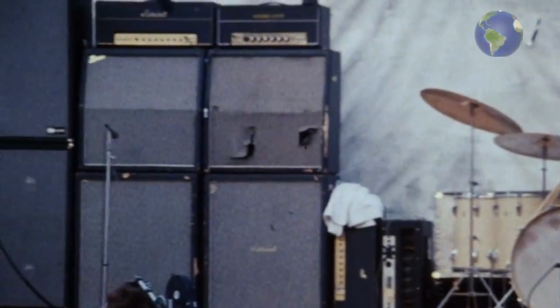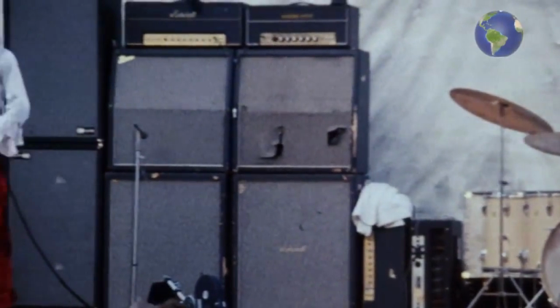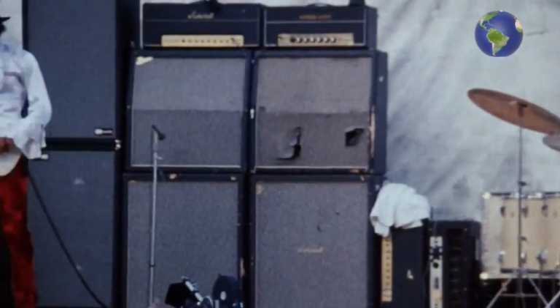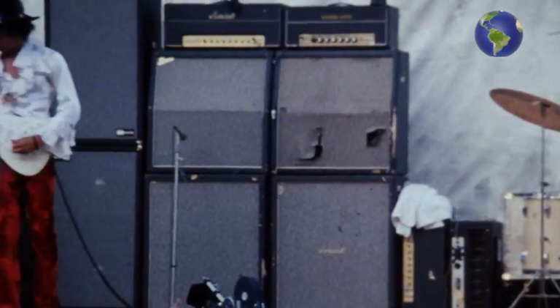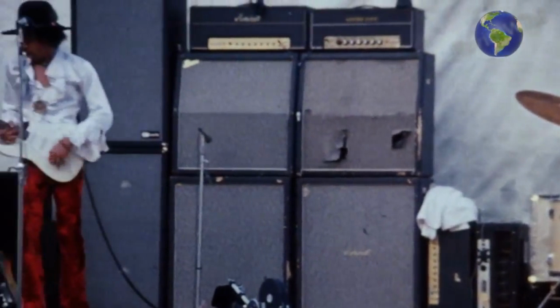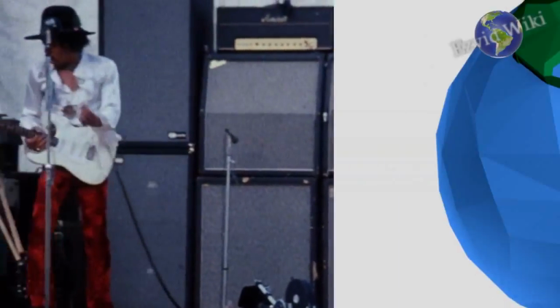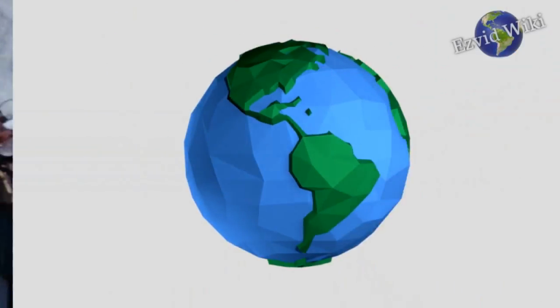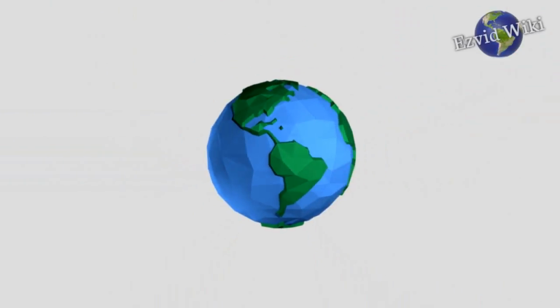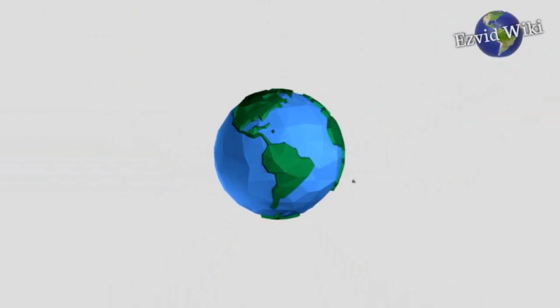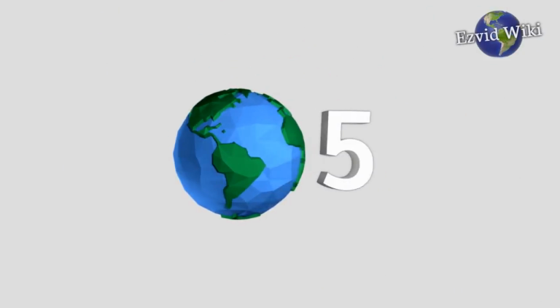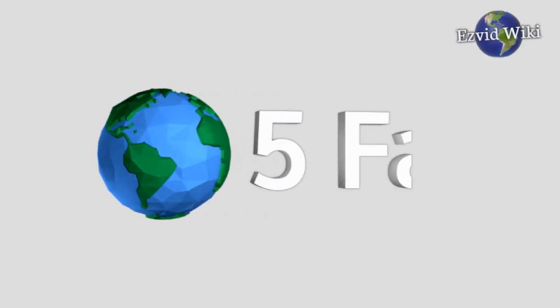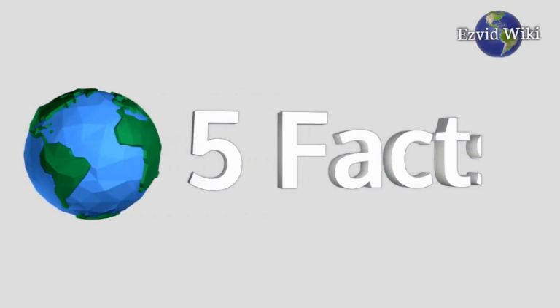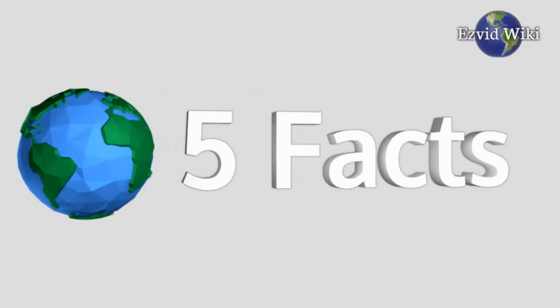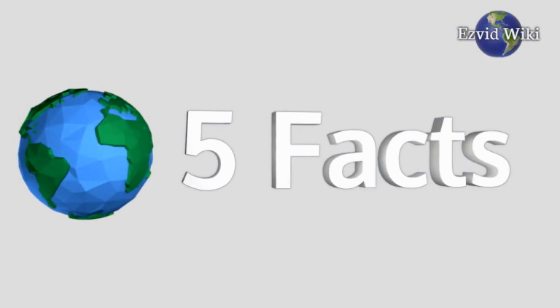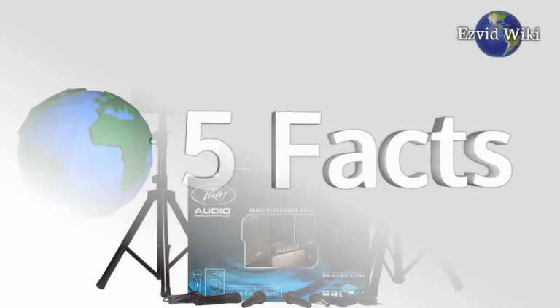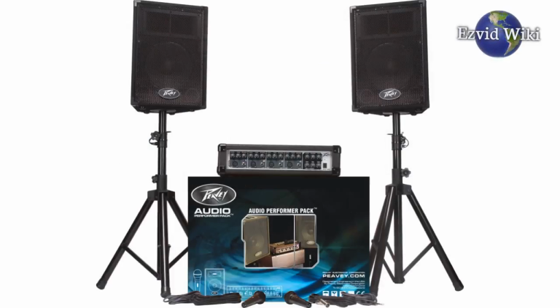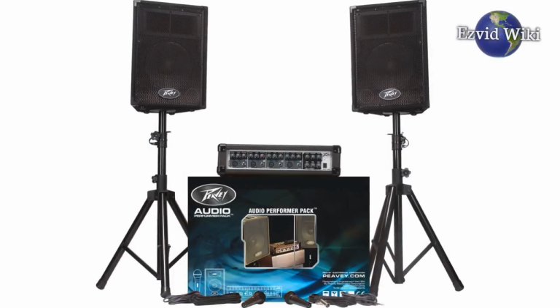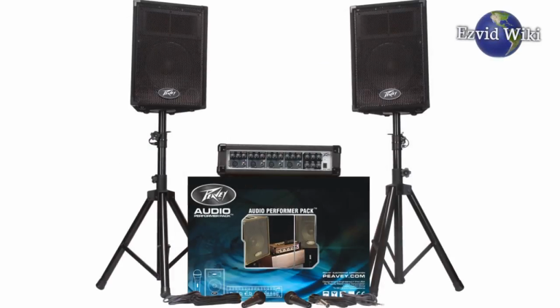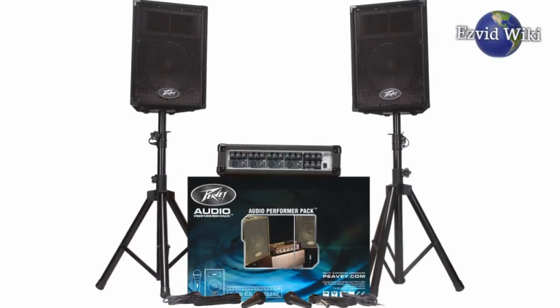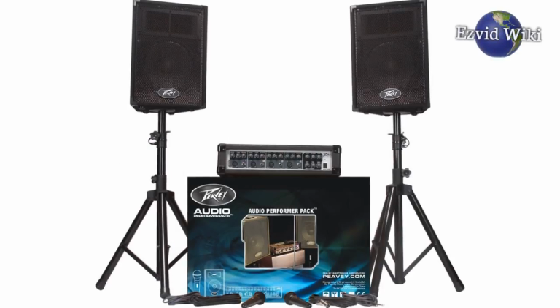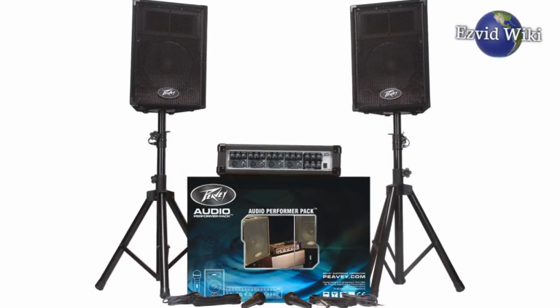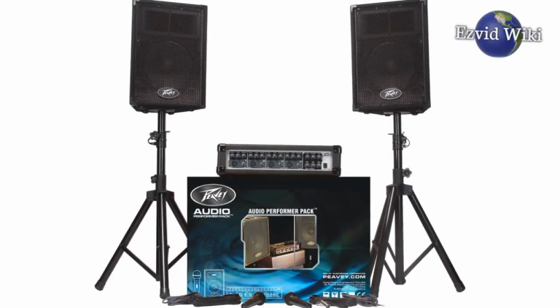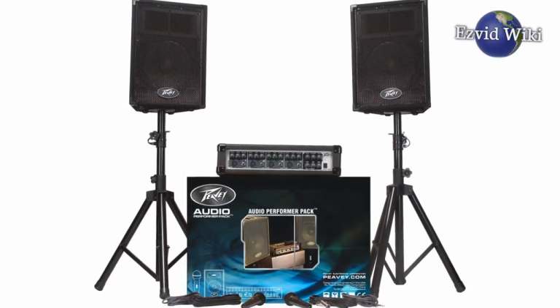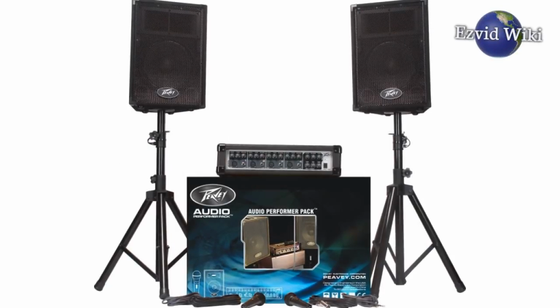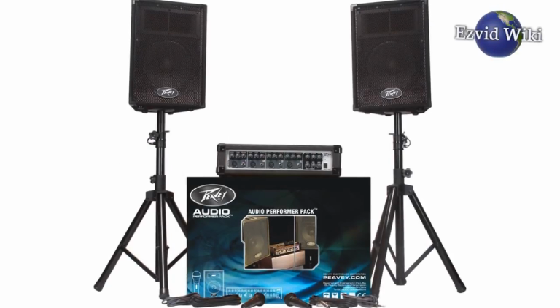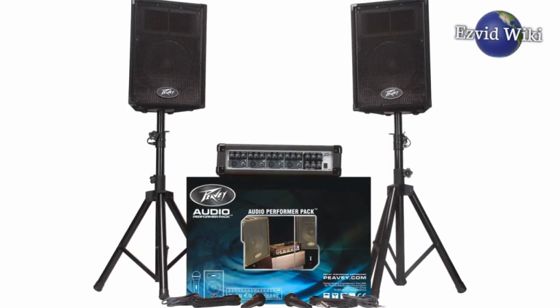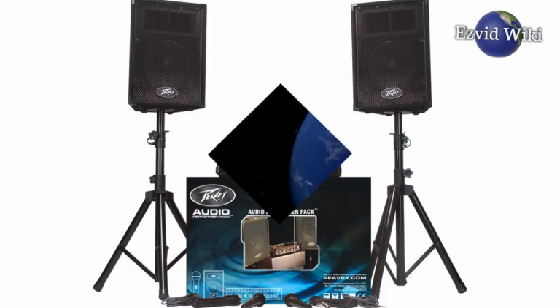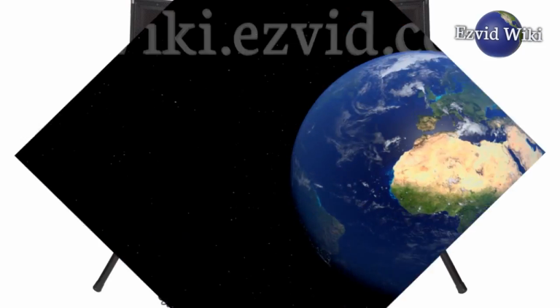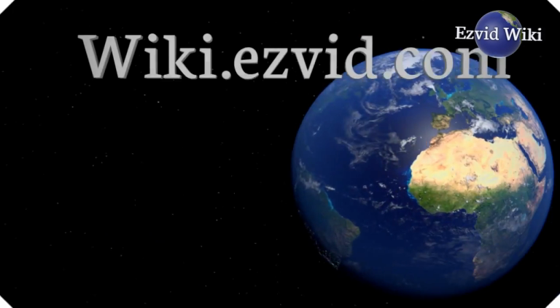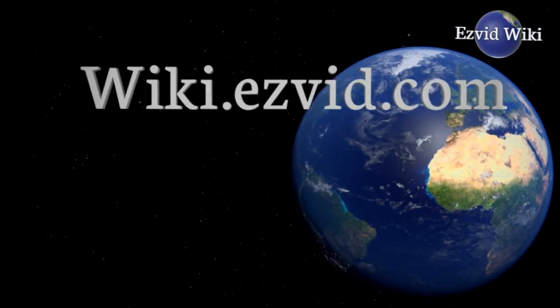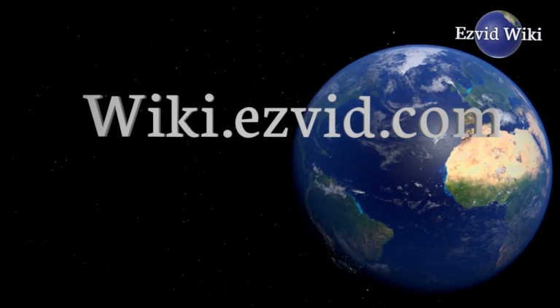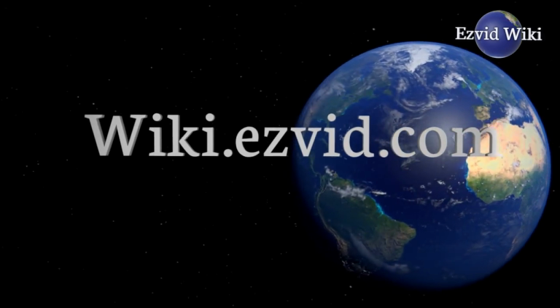These are the 5 facts you need to know about PA systems, brought to you by EasyVidWiki.